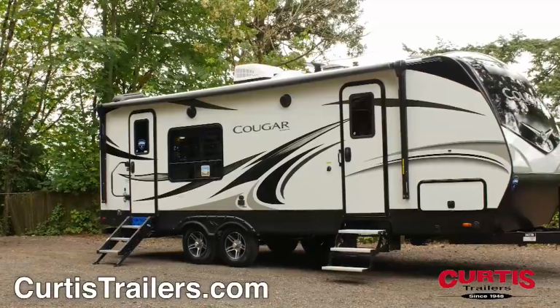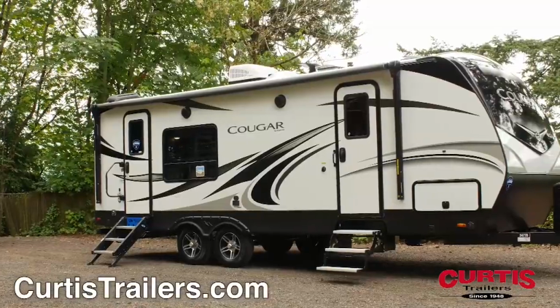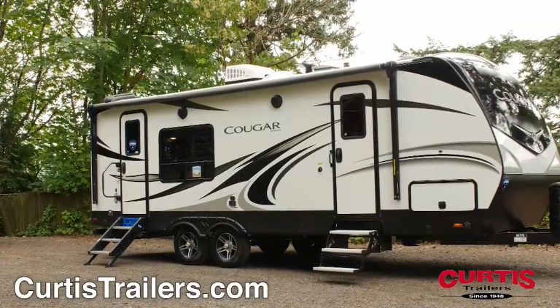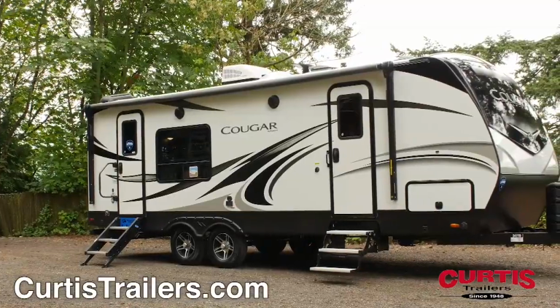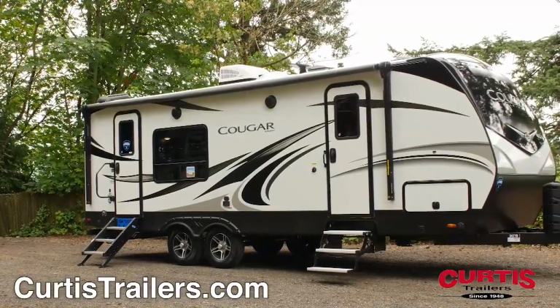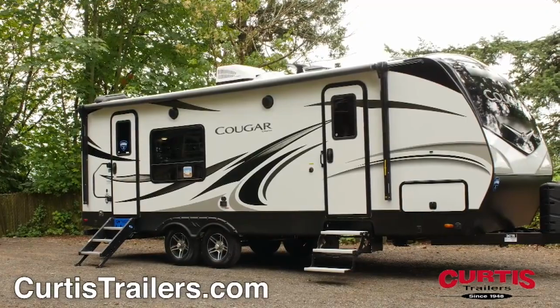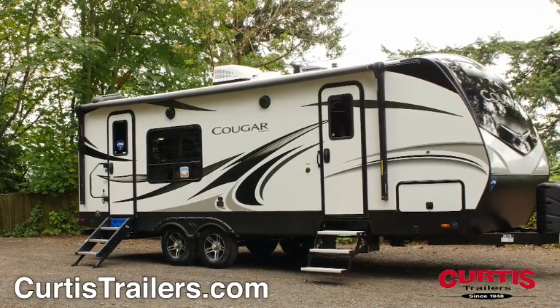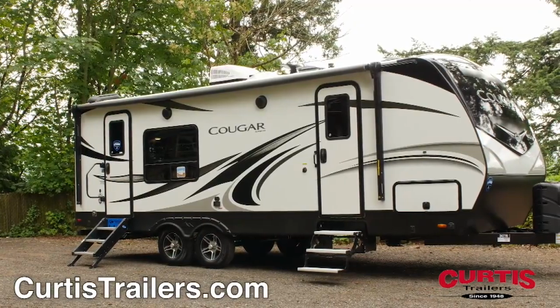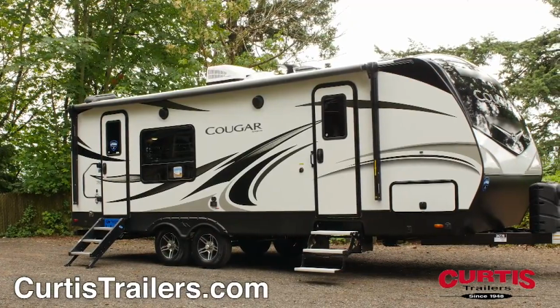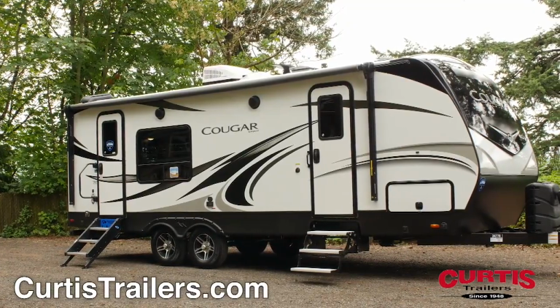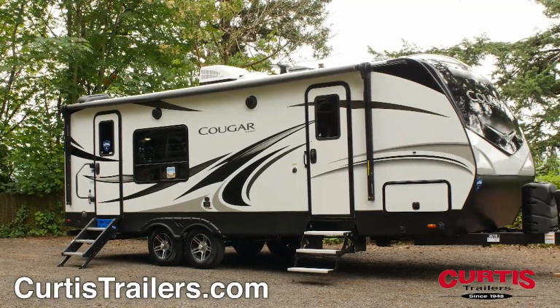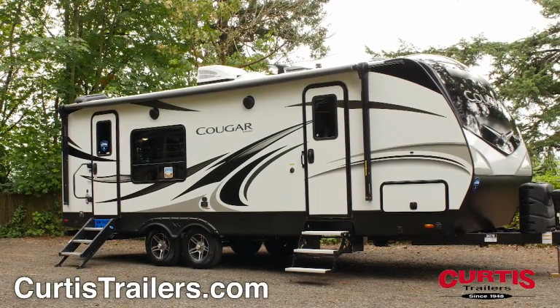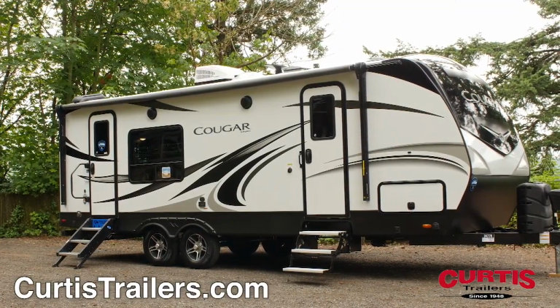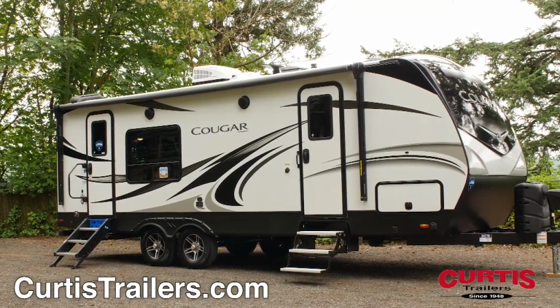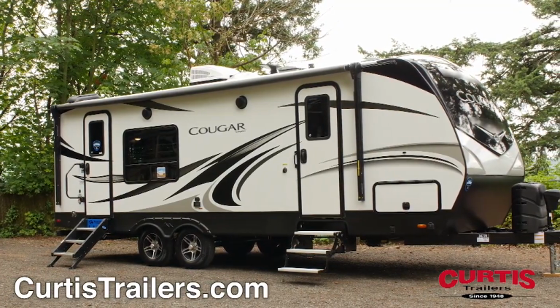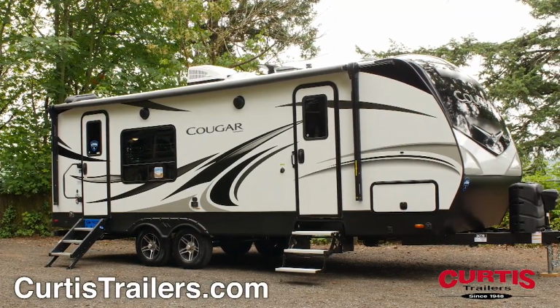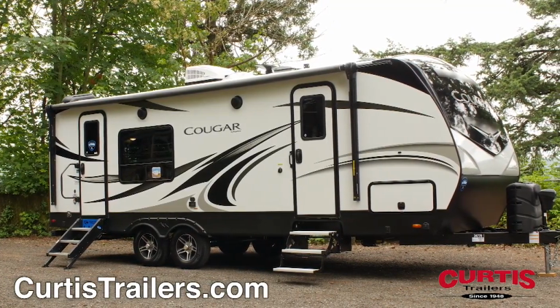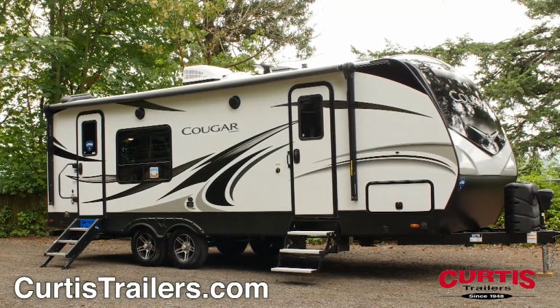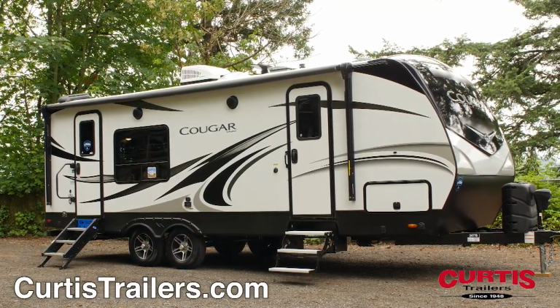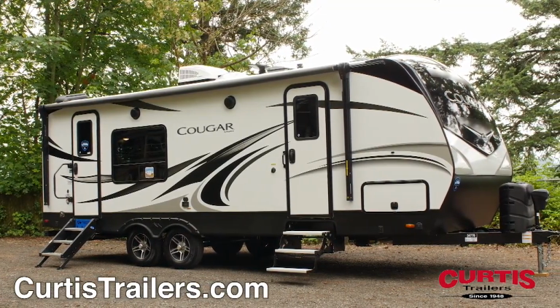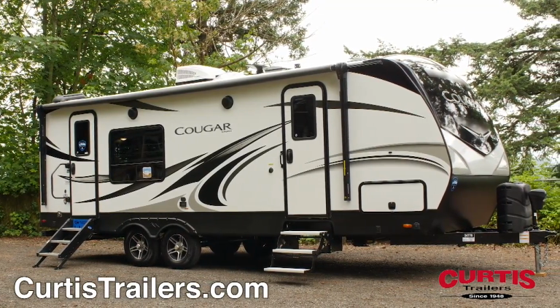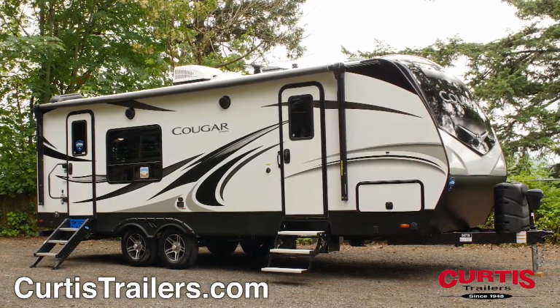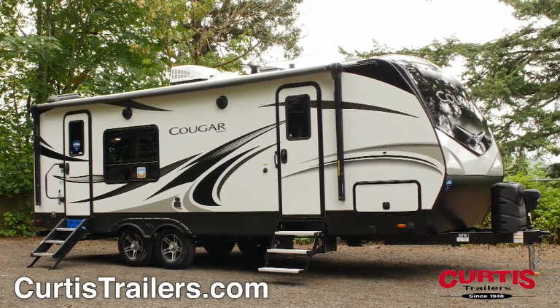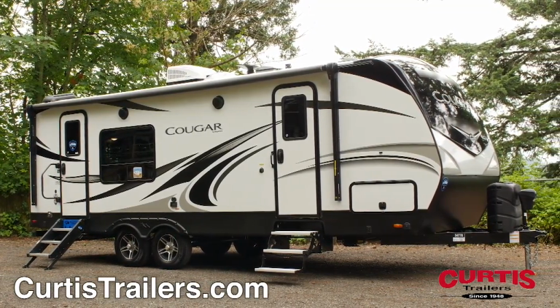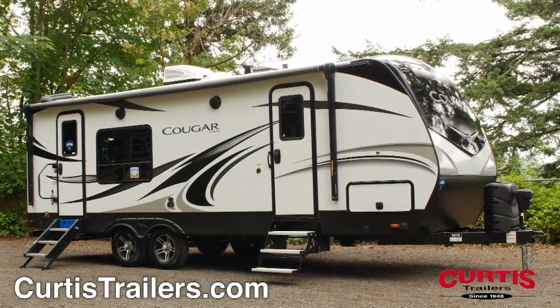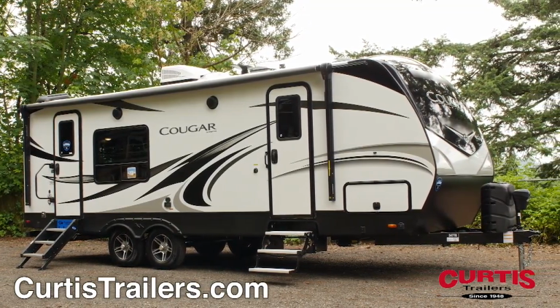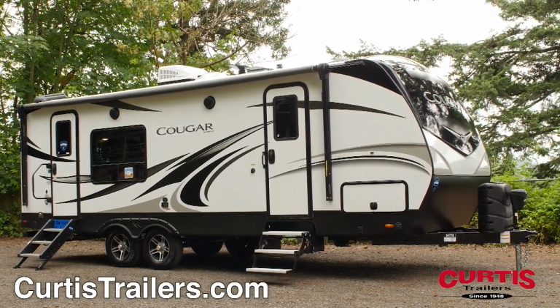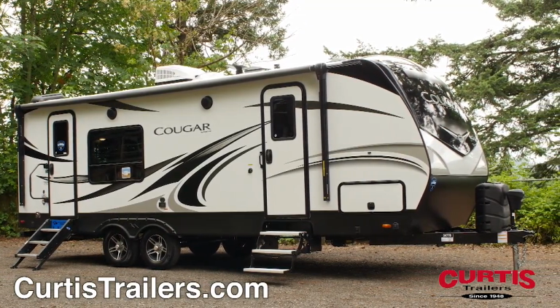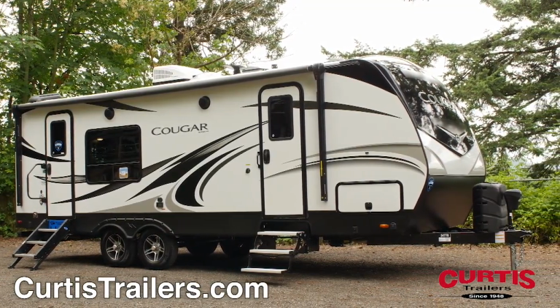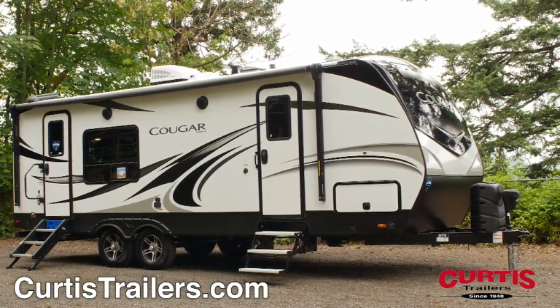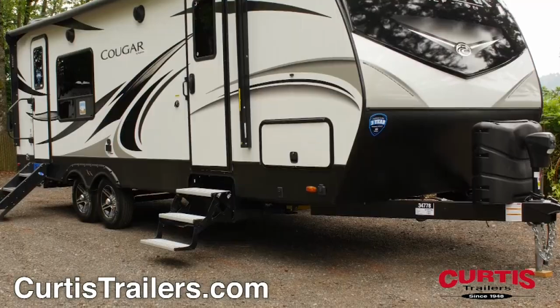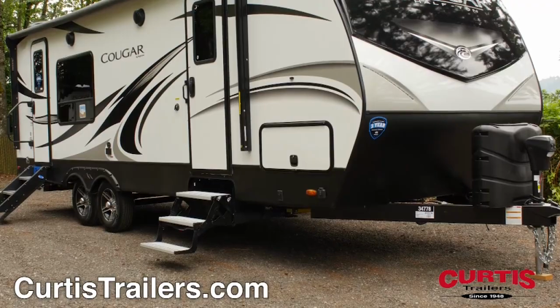Introducing the Keystone Cougar 24SABWE, the trailer that will take any adventure to the next level.